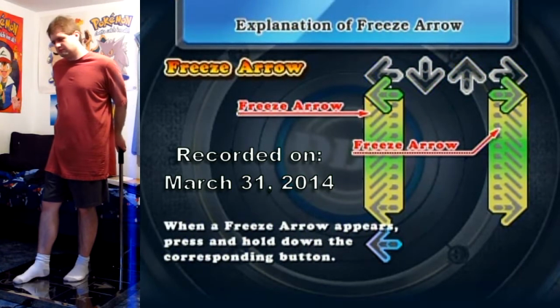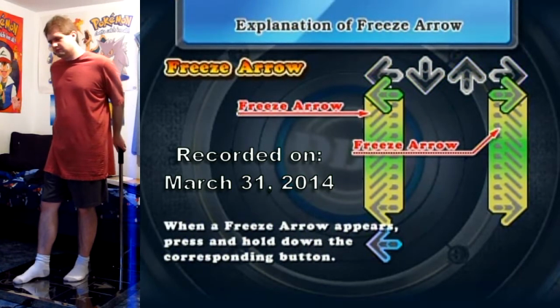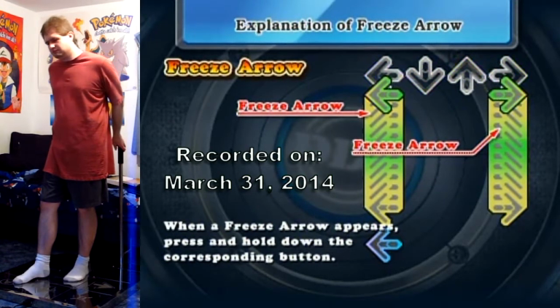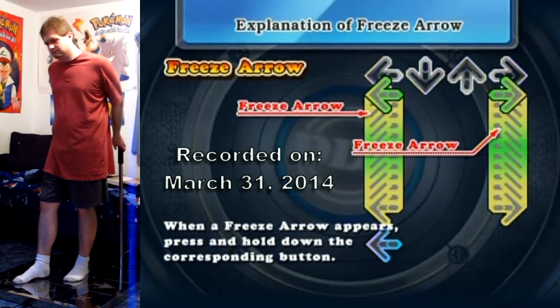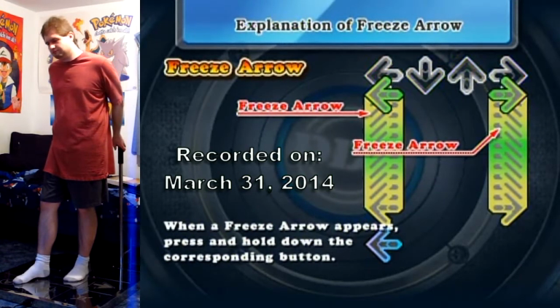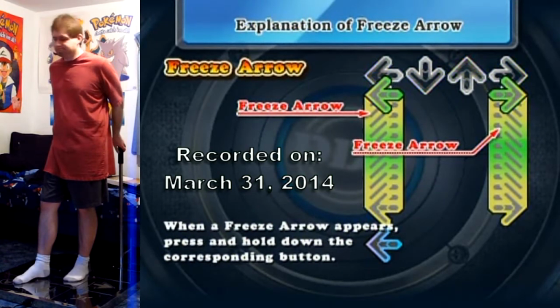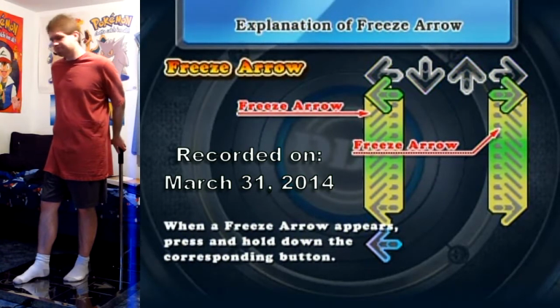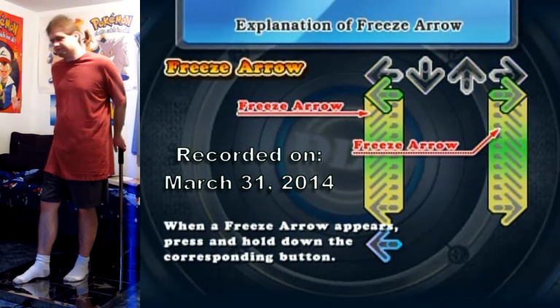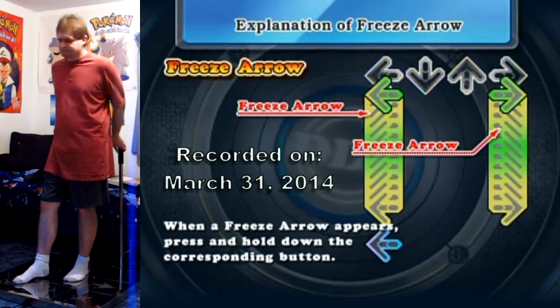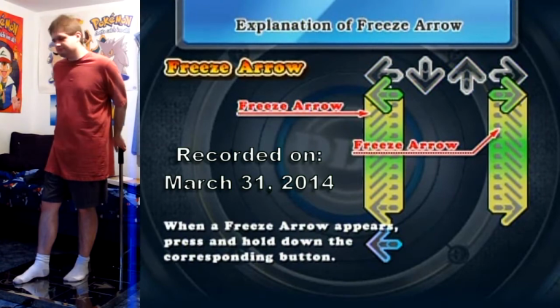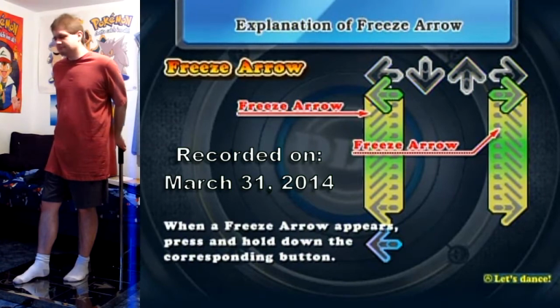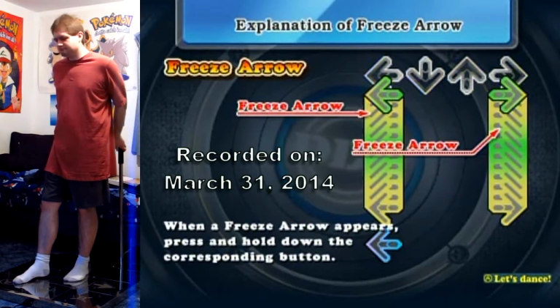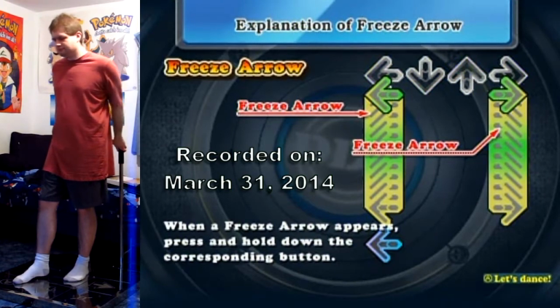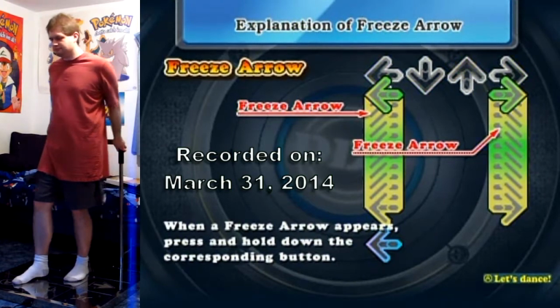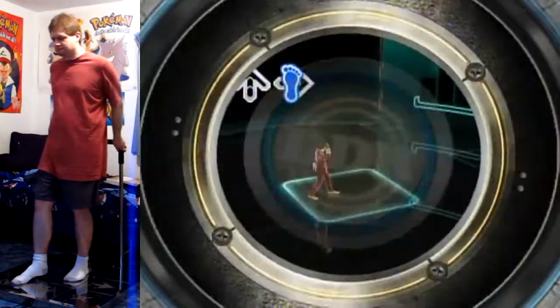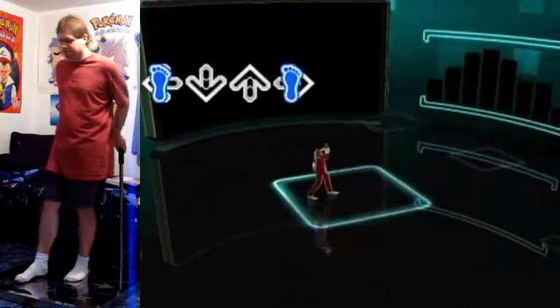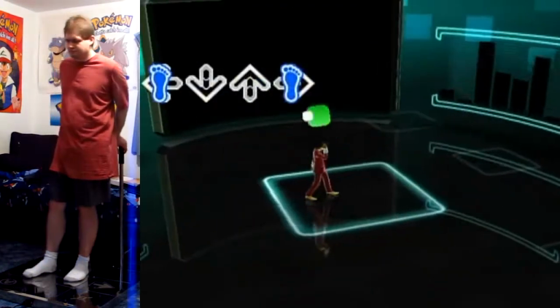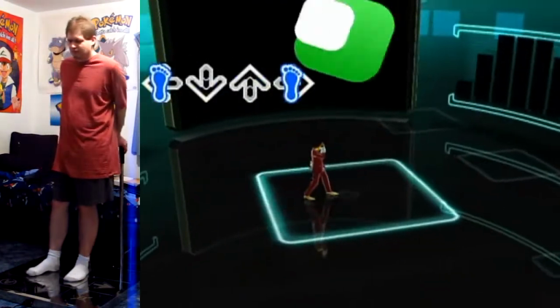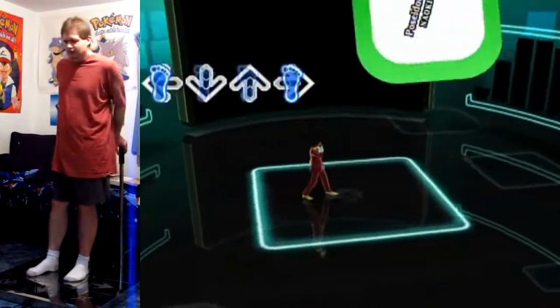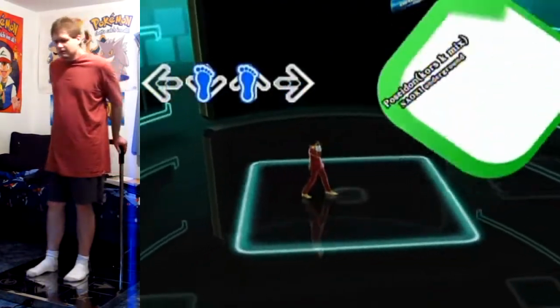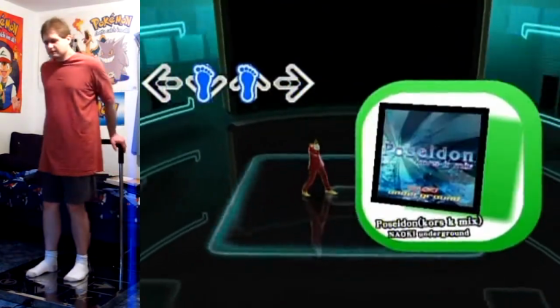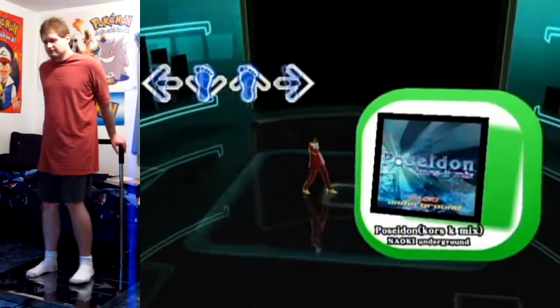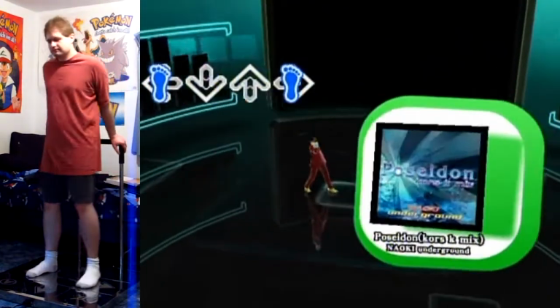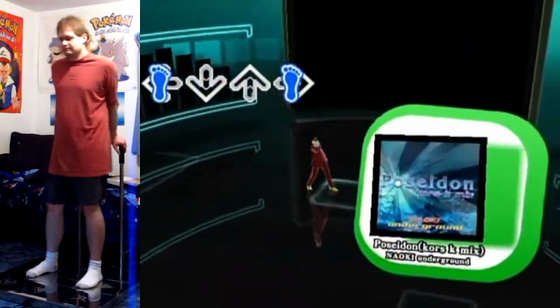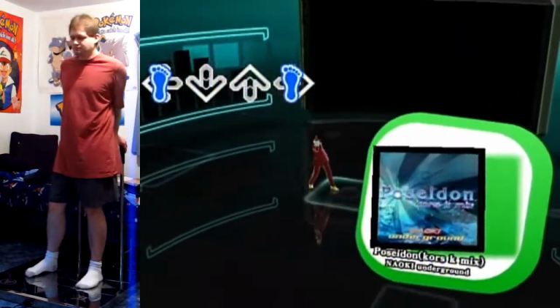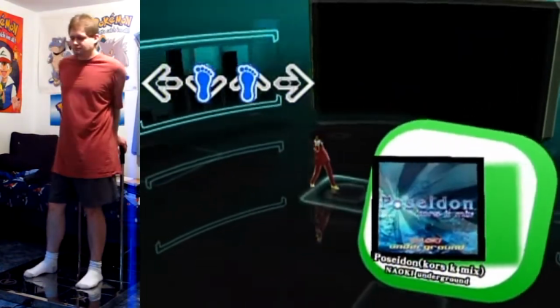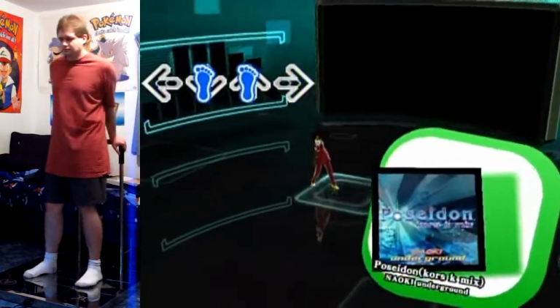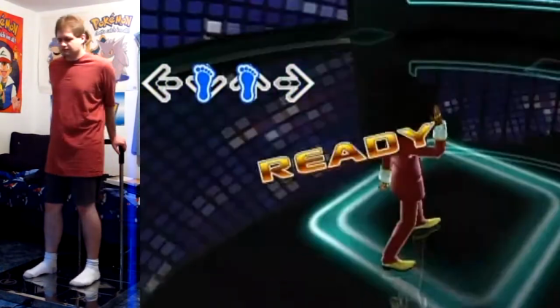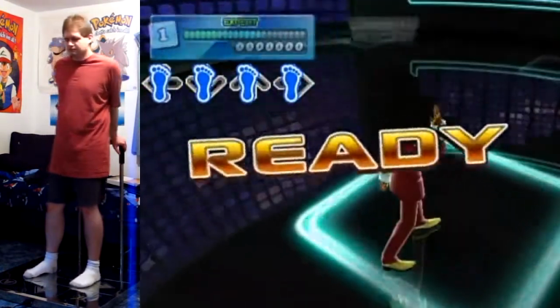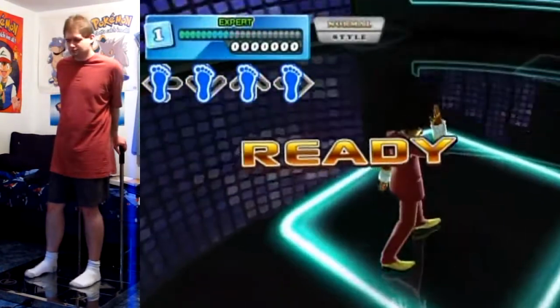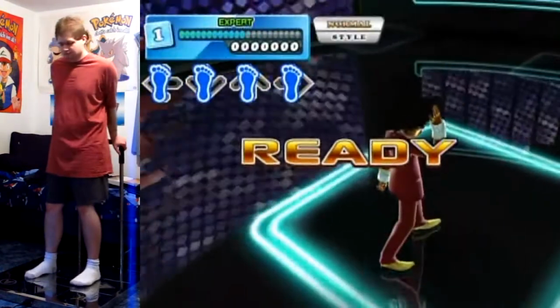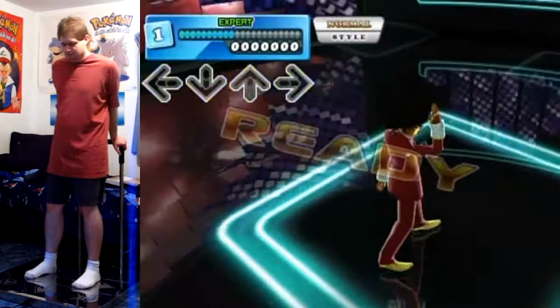Why must you exist, loading screen? Why? Okay, here we go.